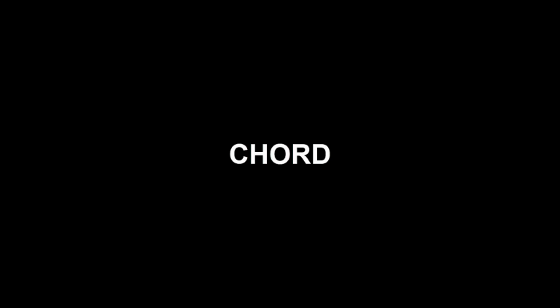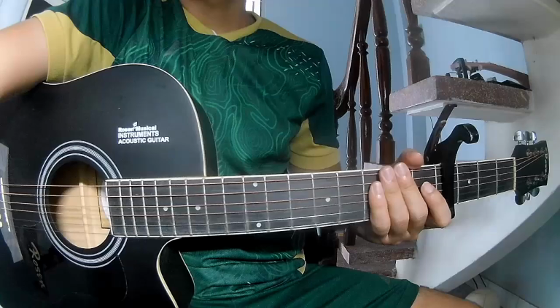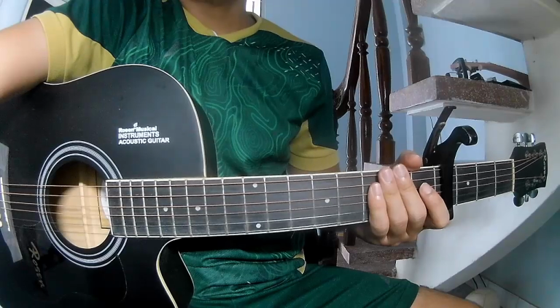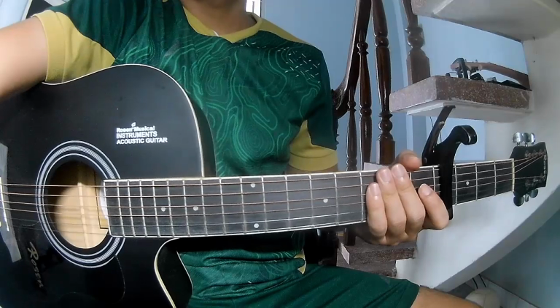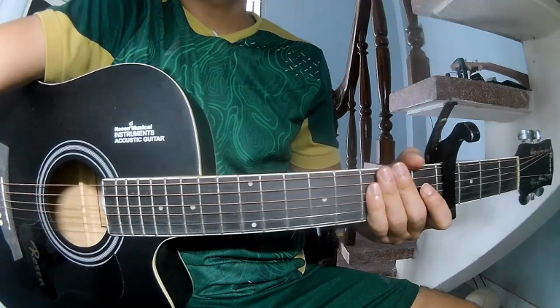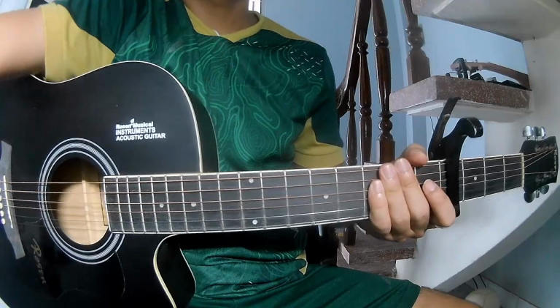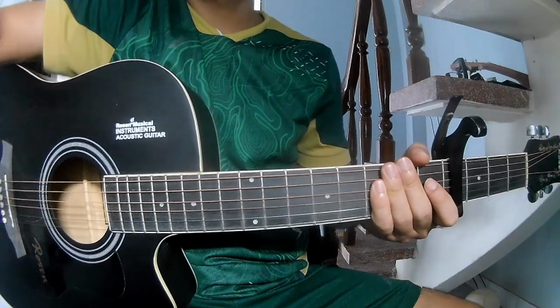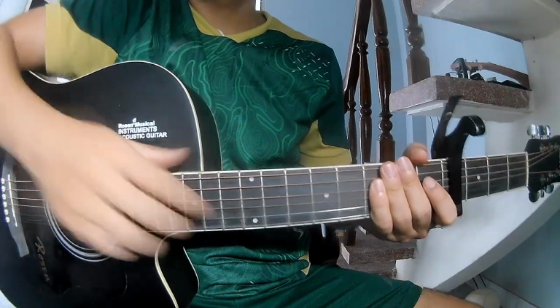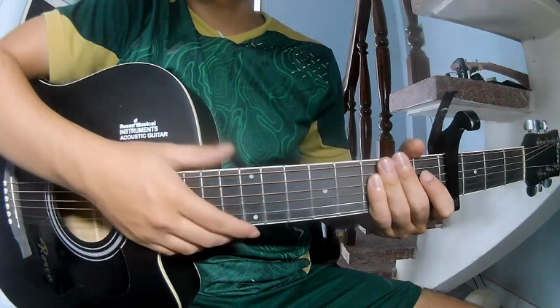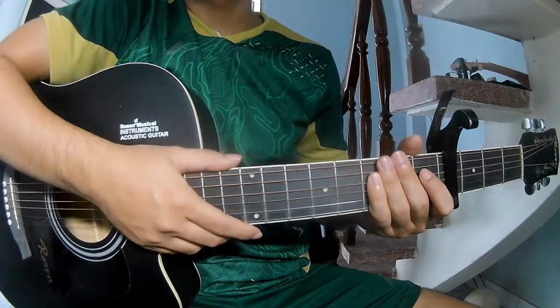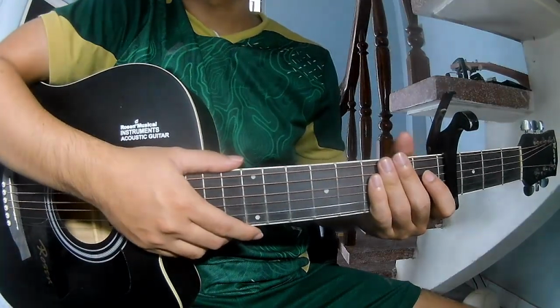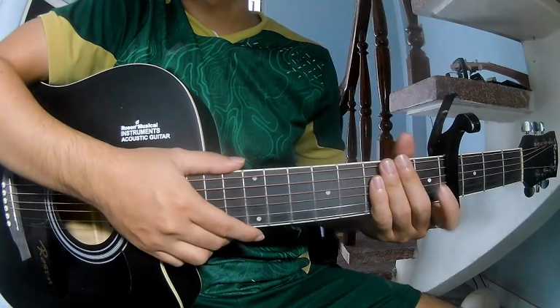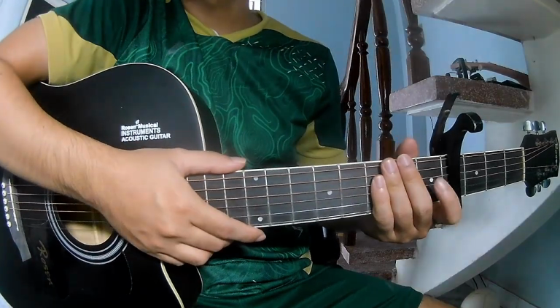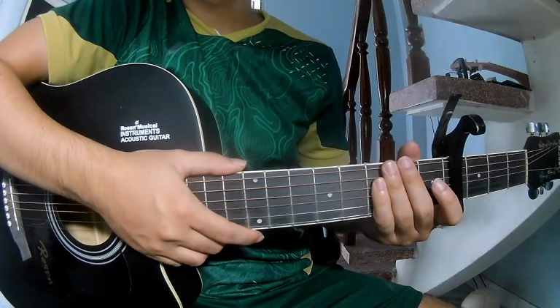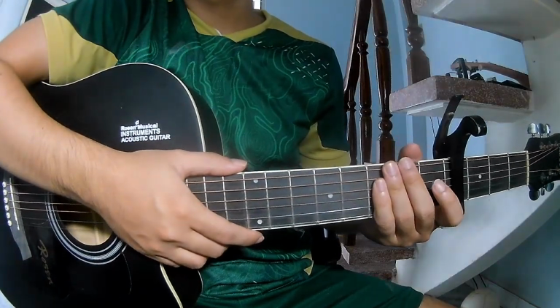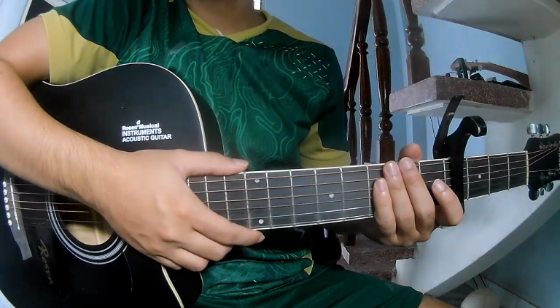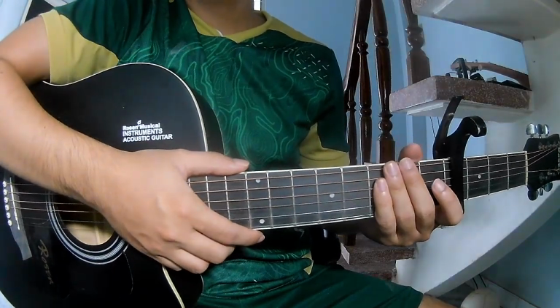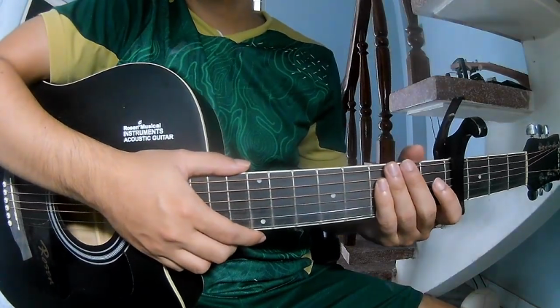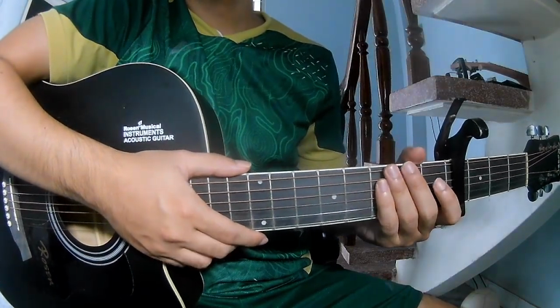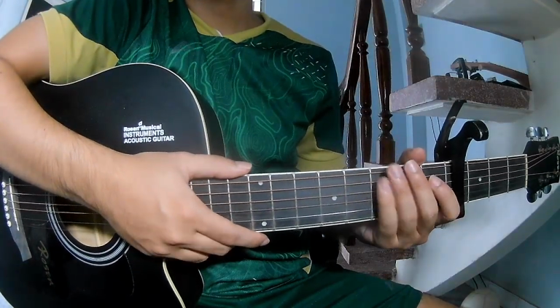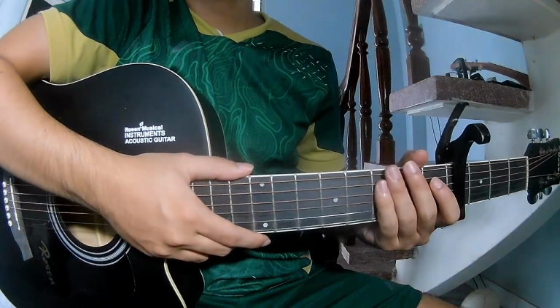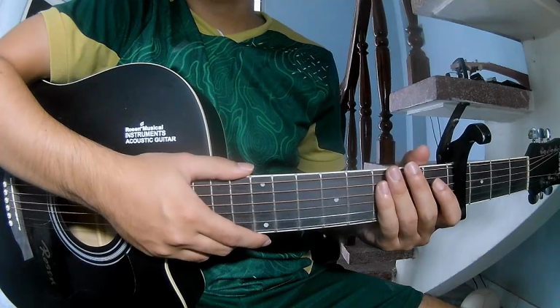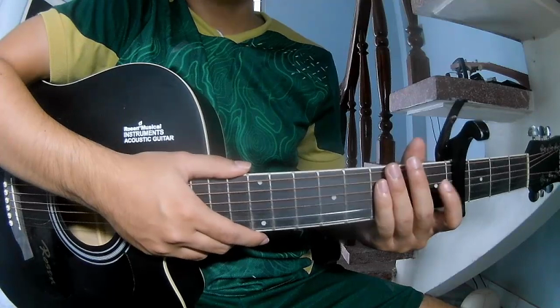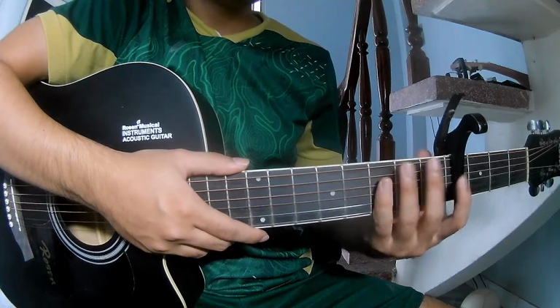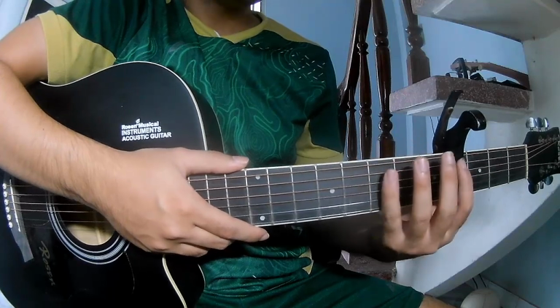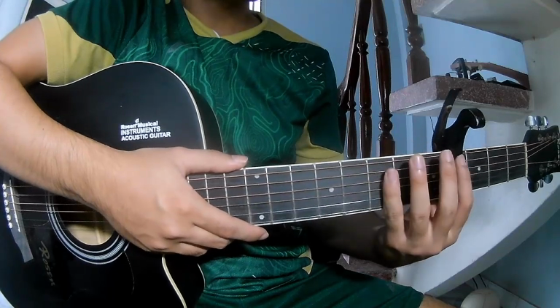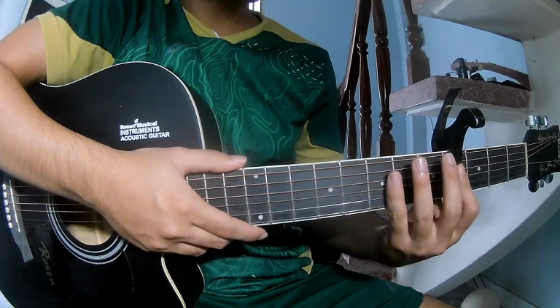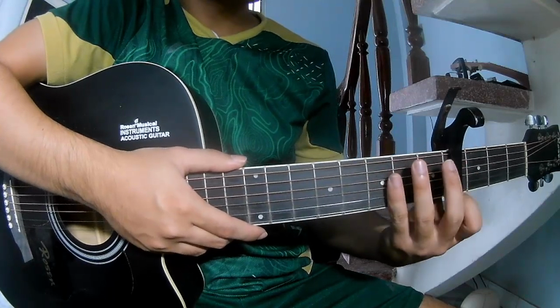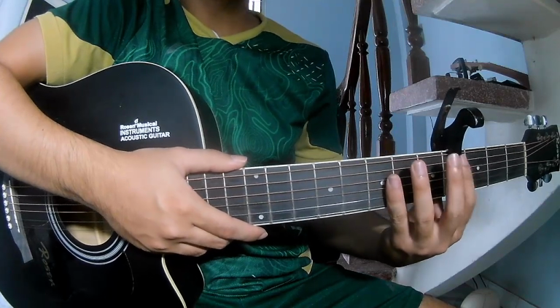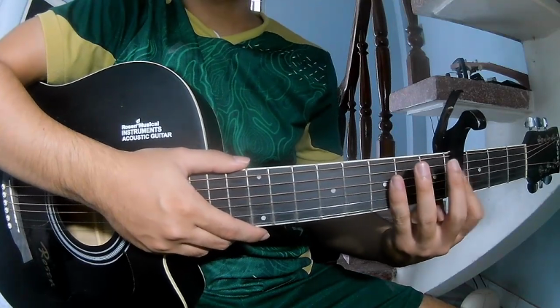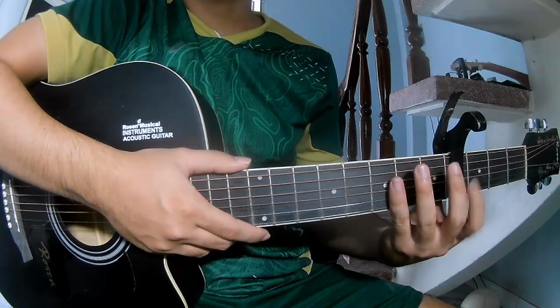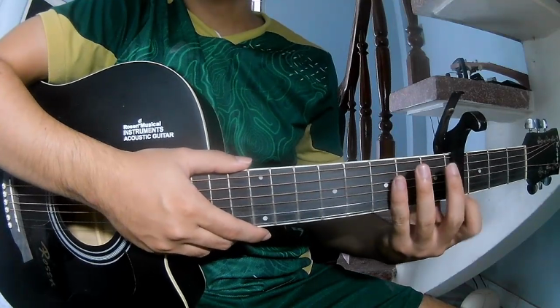Hi everyone, today we see how to play this song by Max Arbor. First, to skip on the 4th frame.